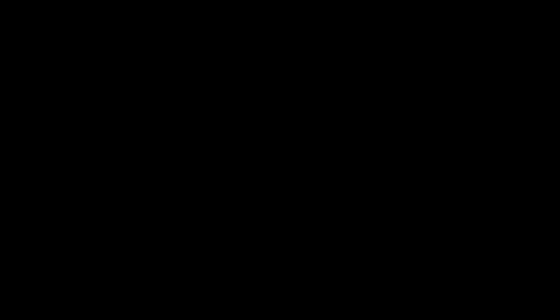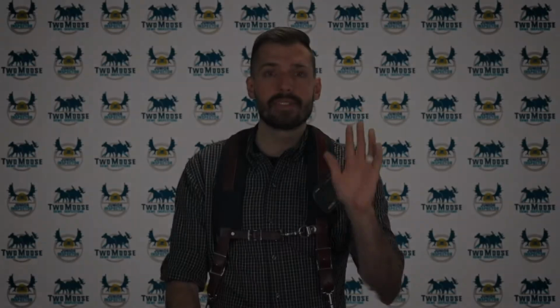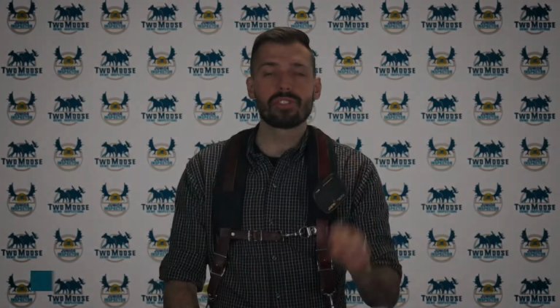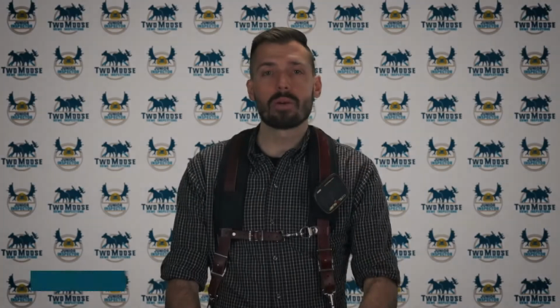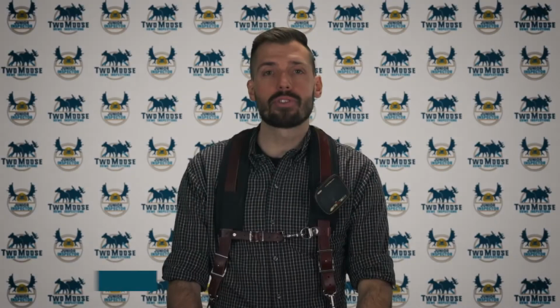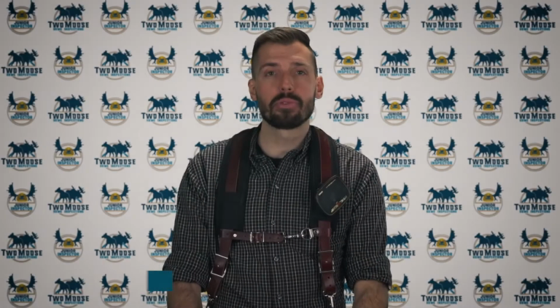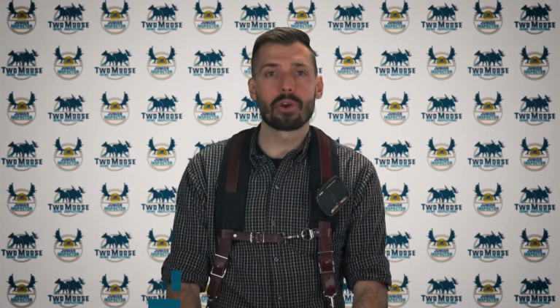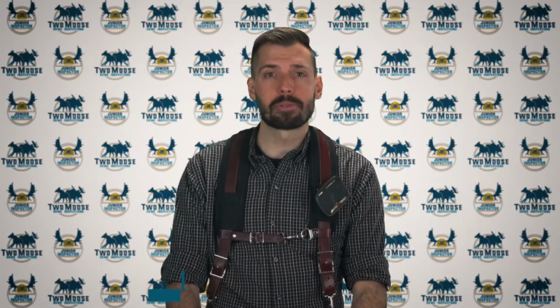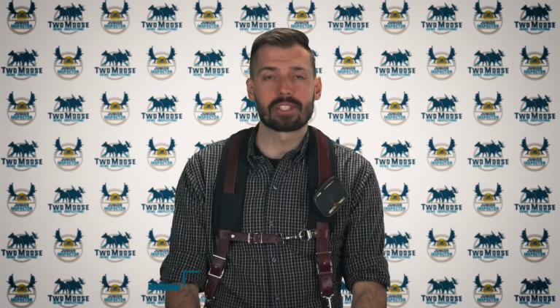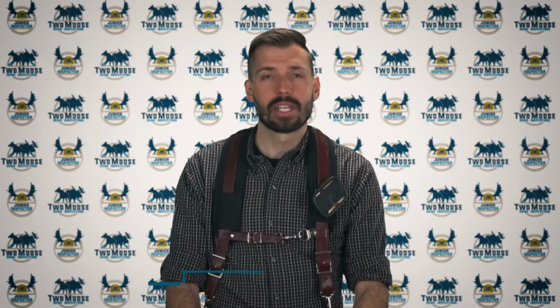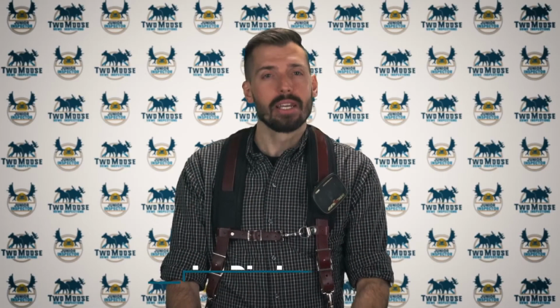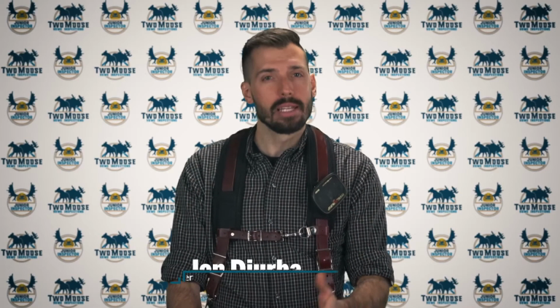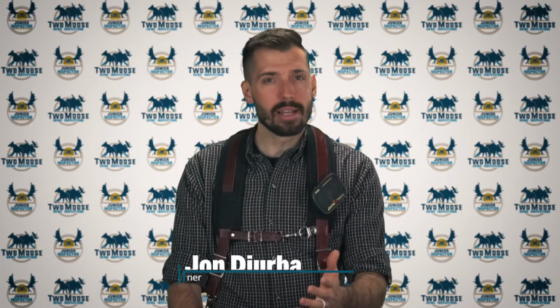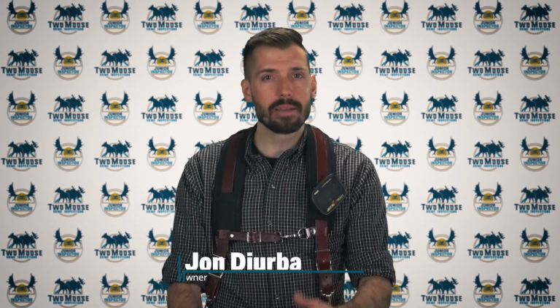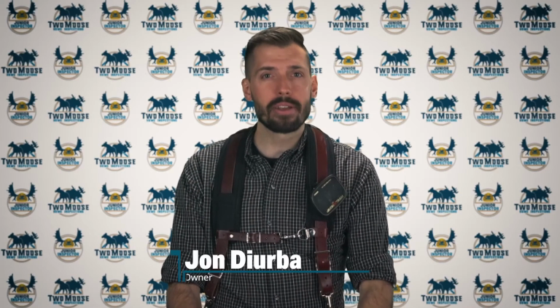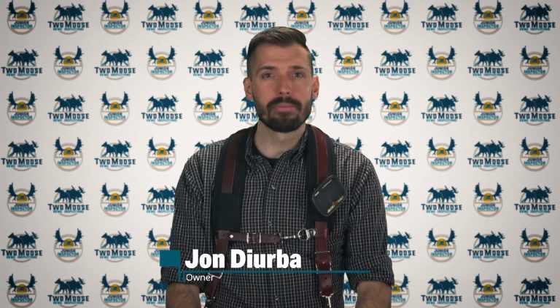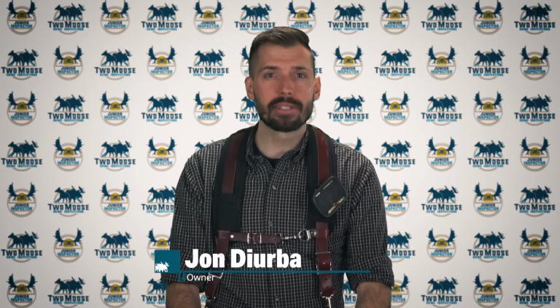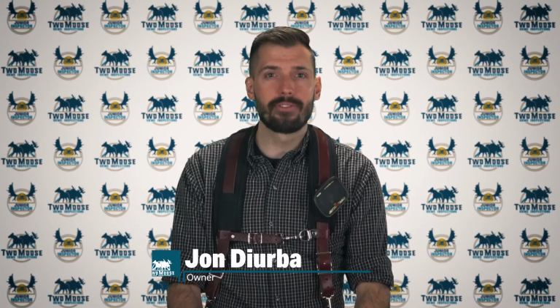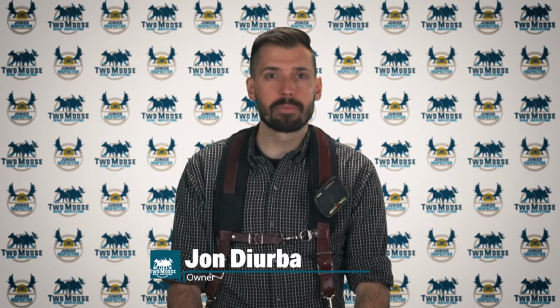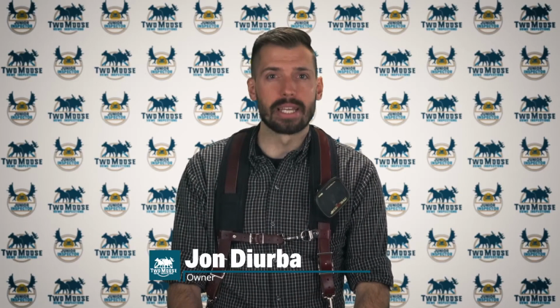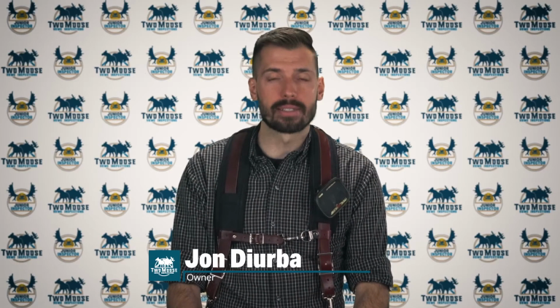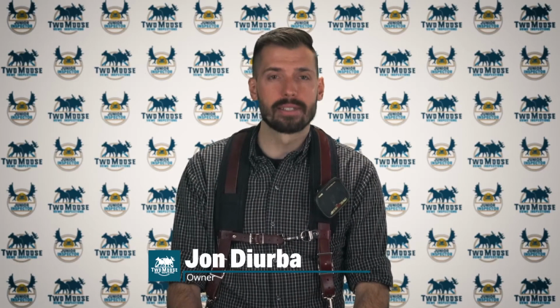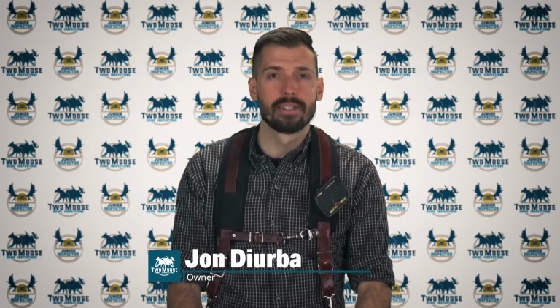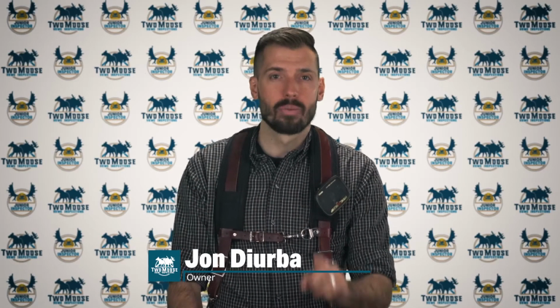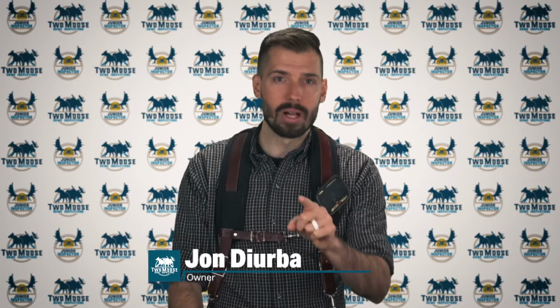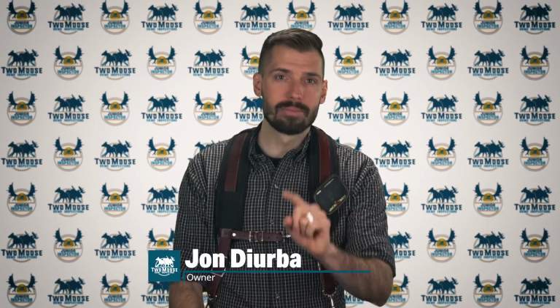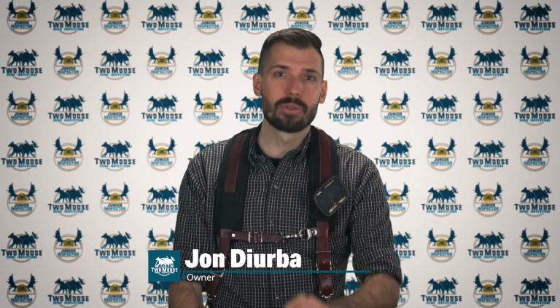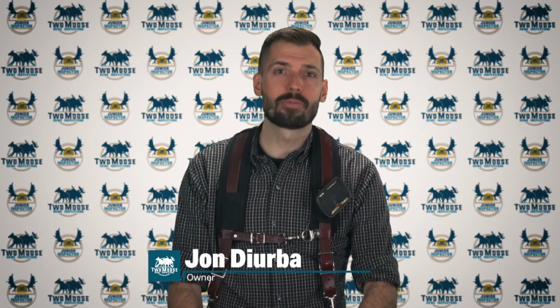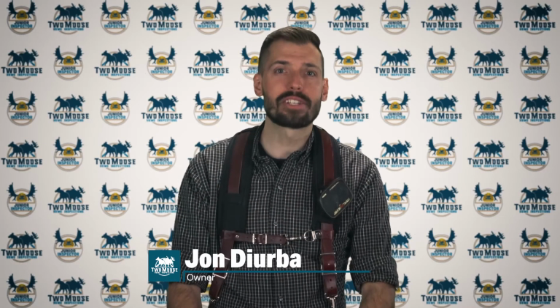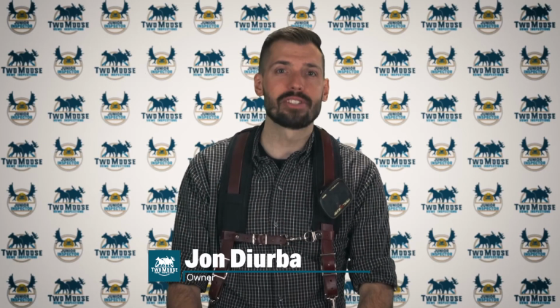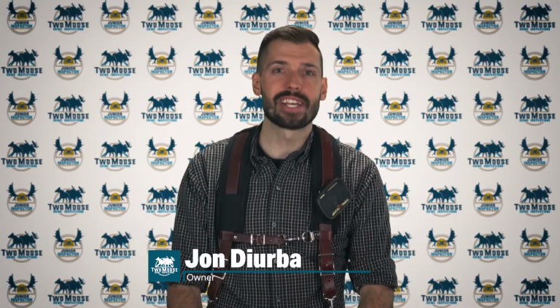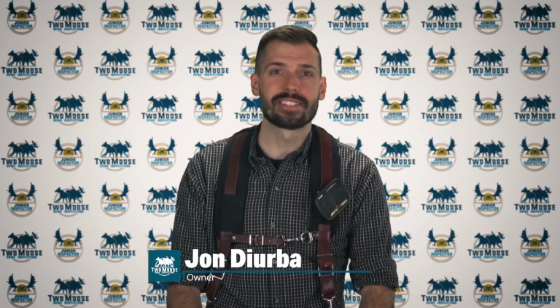Hey, this is John with 2Moose Home Inspections. Let's talk about your missing filler plates. Welcome to Inspector Insights.